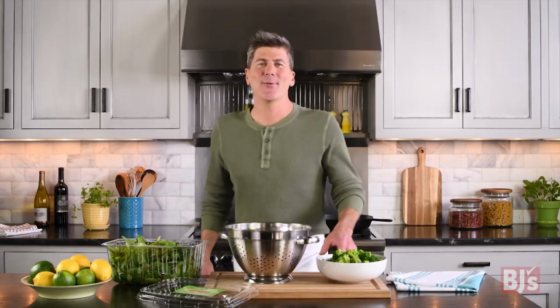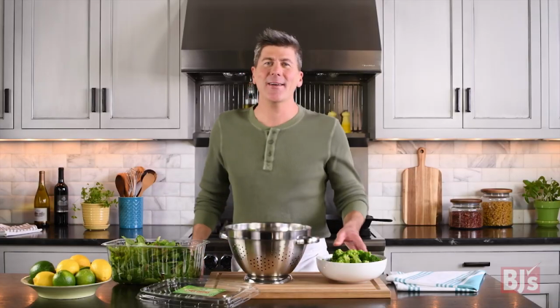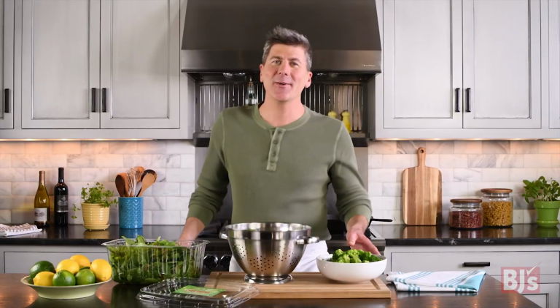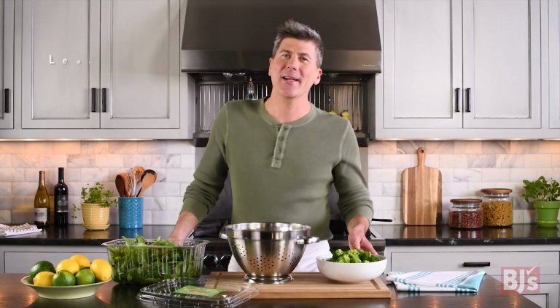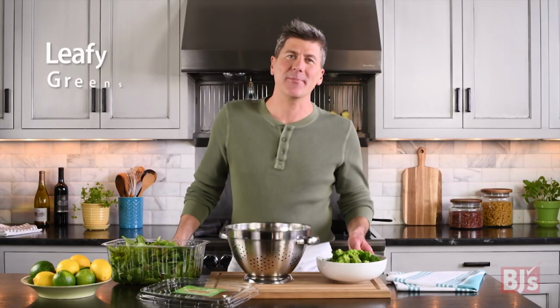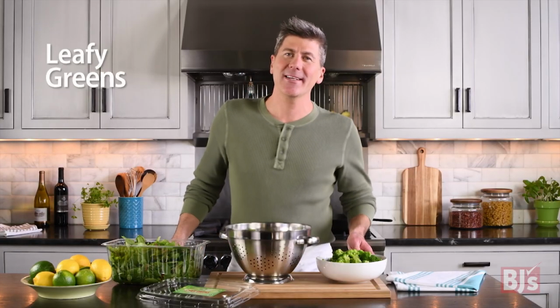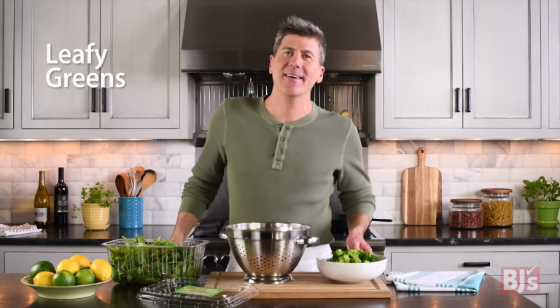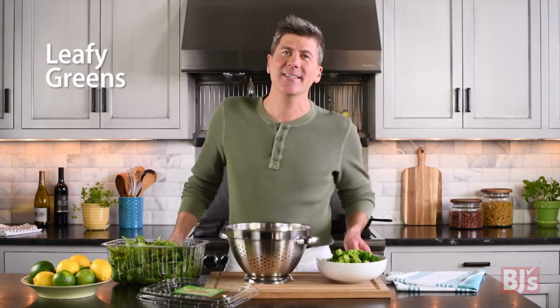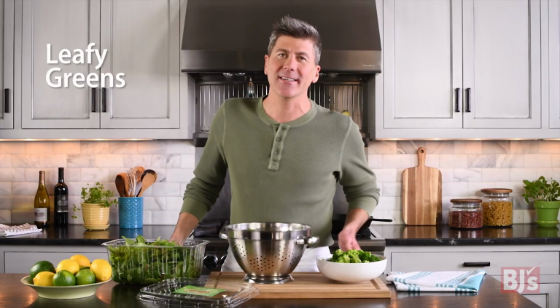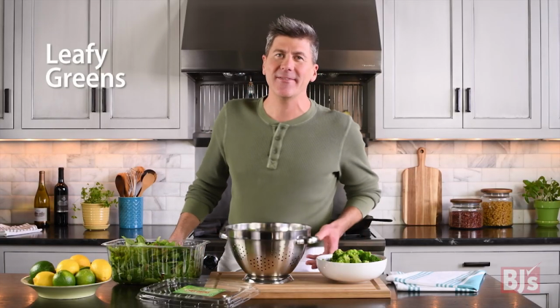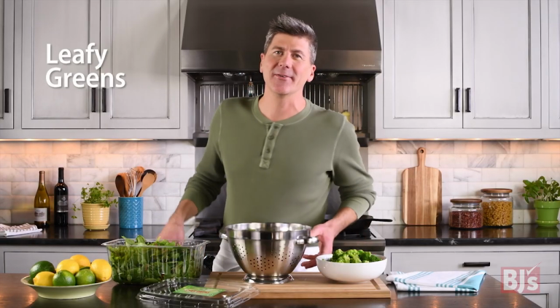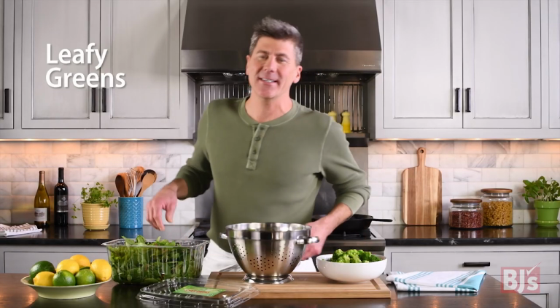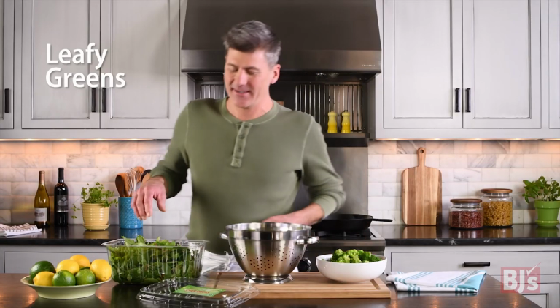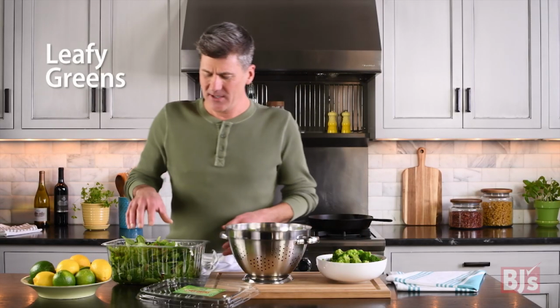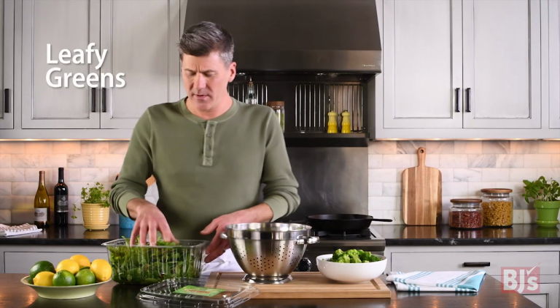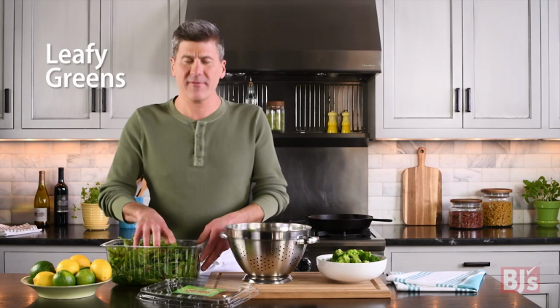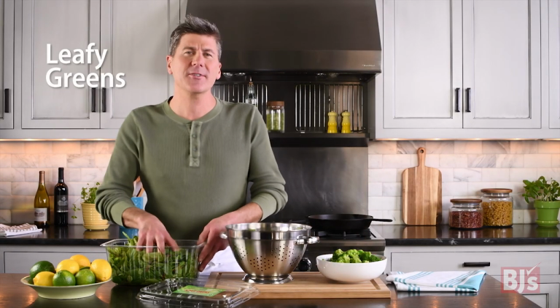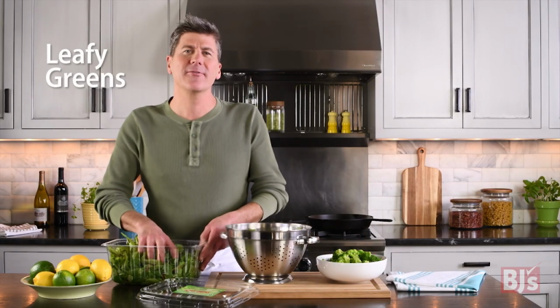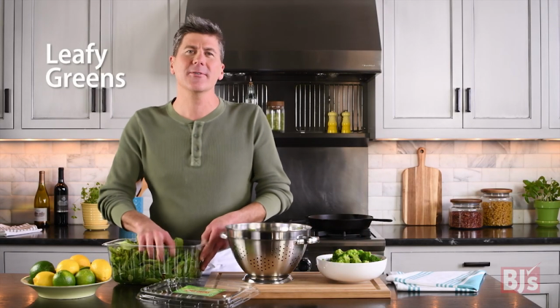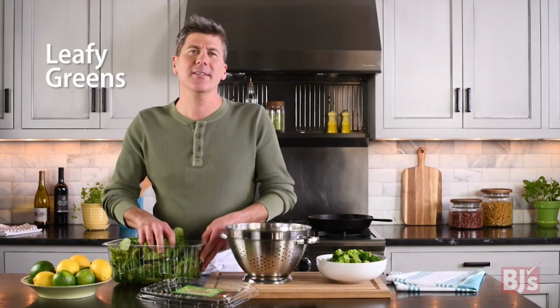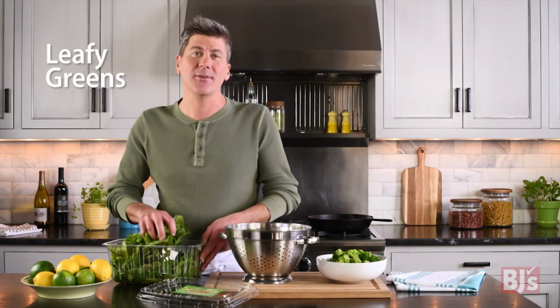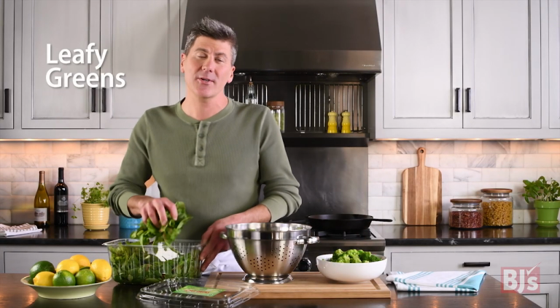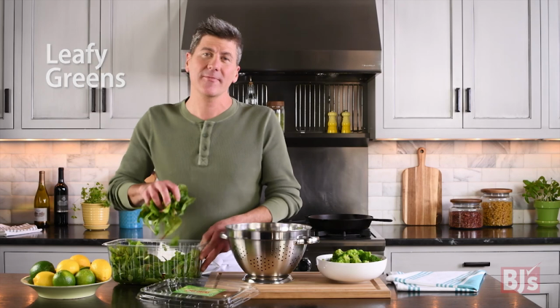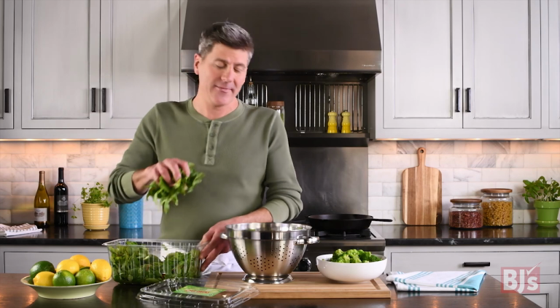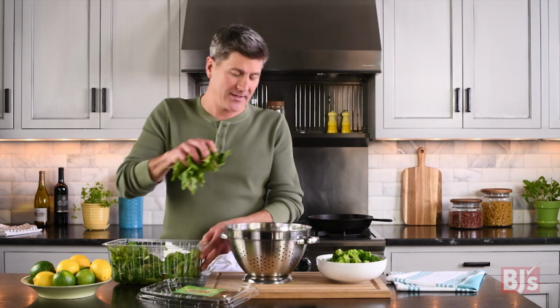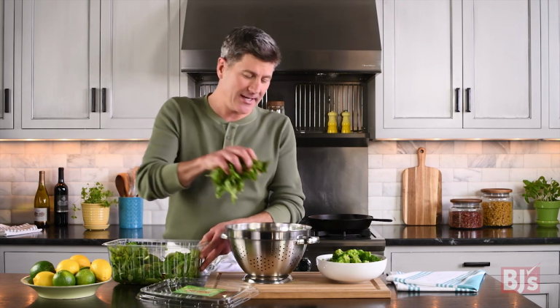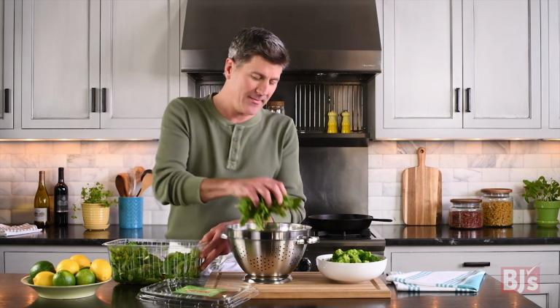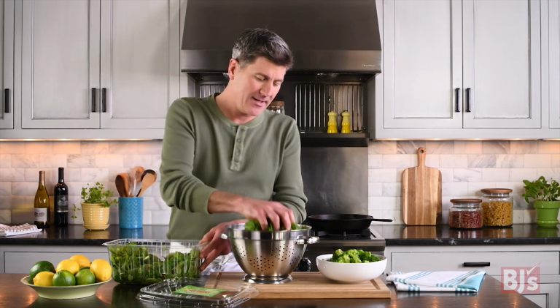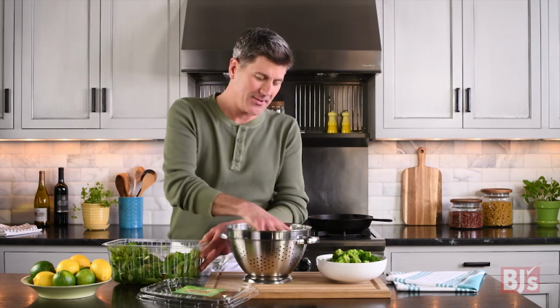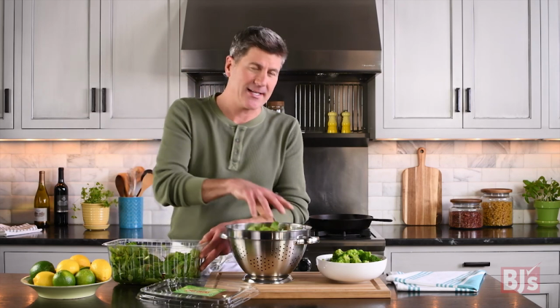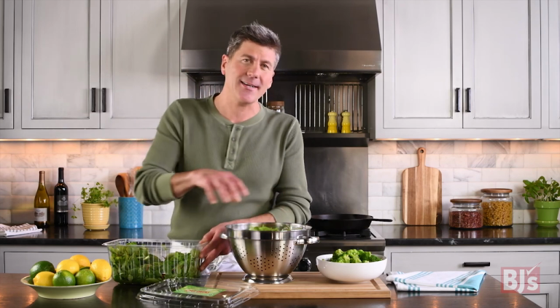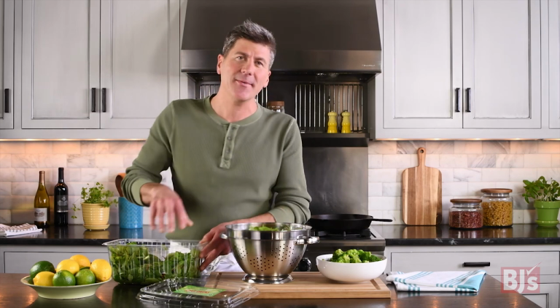Round out your plate with plenty of veggies and leafy greens. Whether they're fresh or frozen, the nutritional benefits are the same, so stock up.